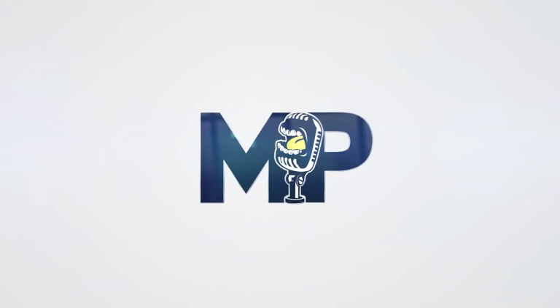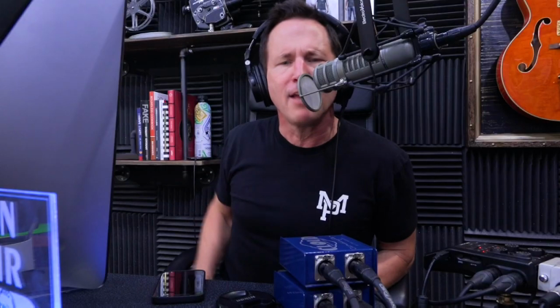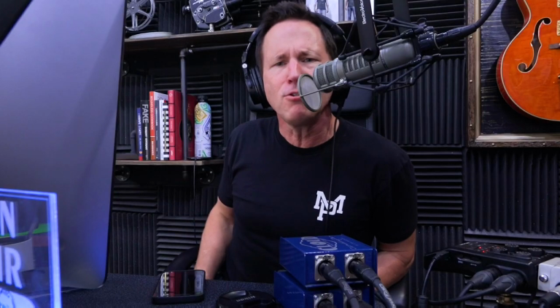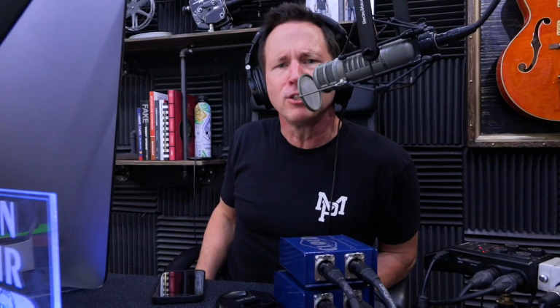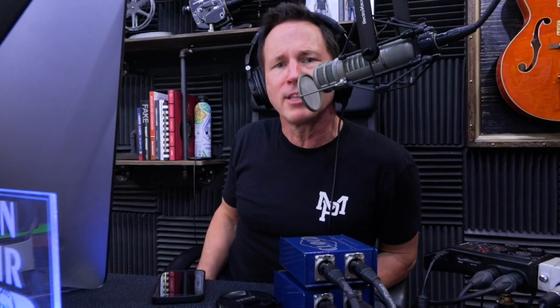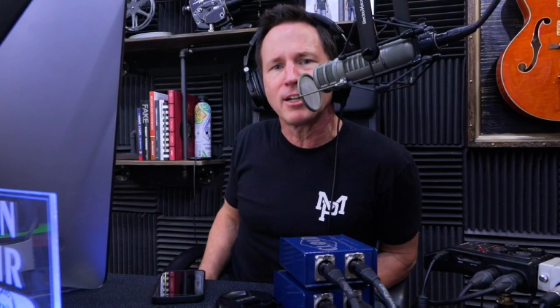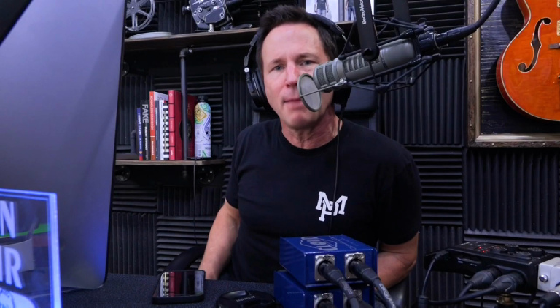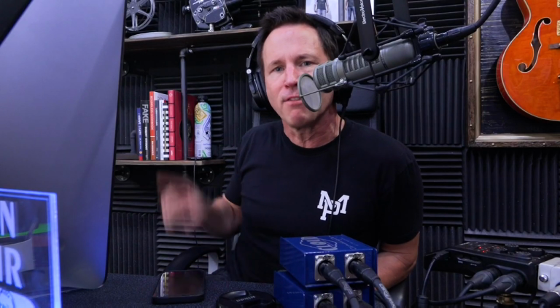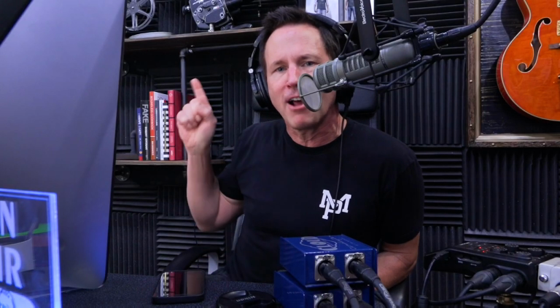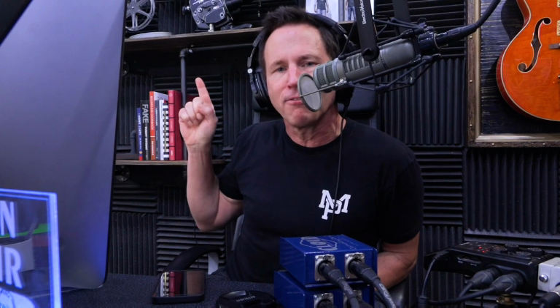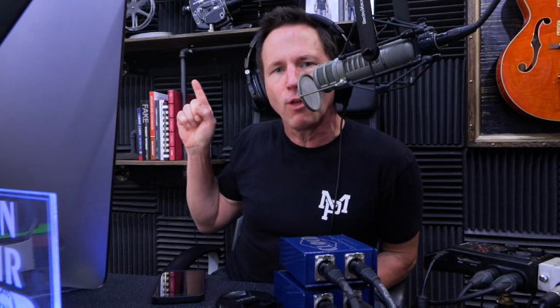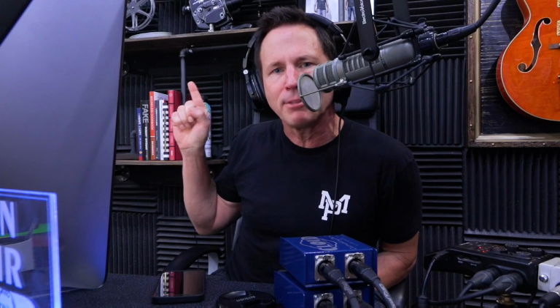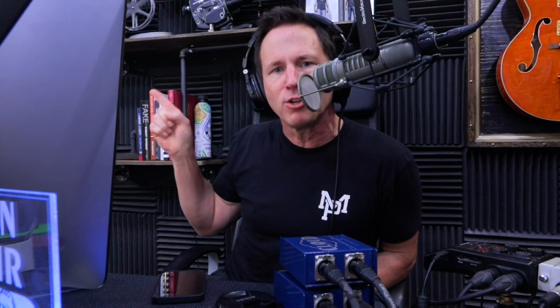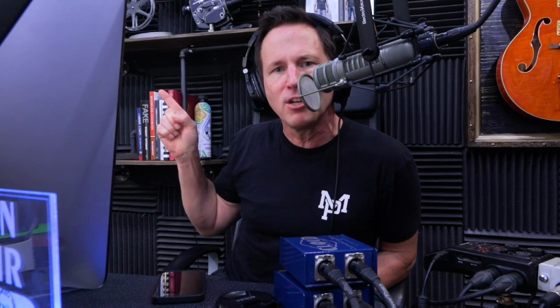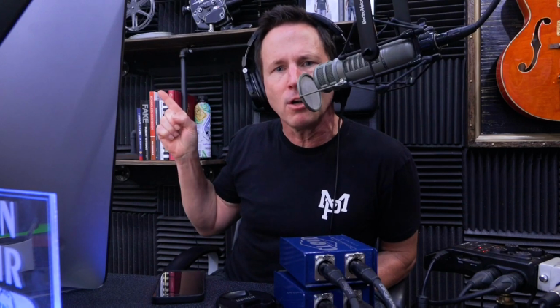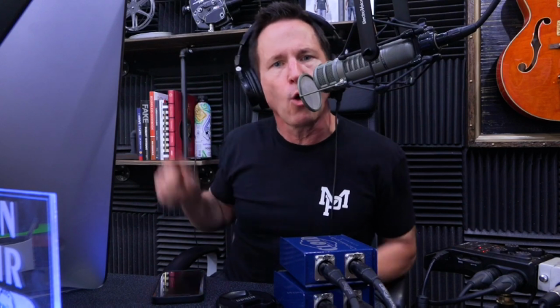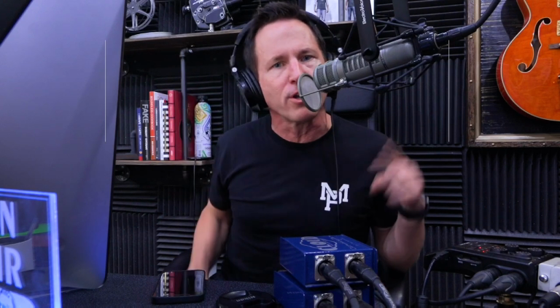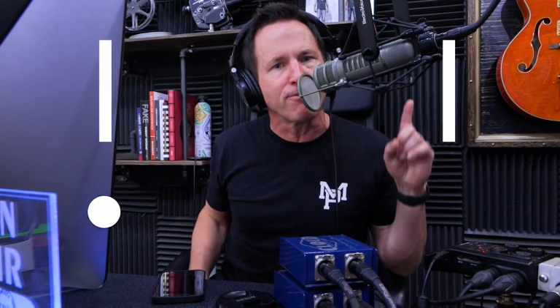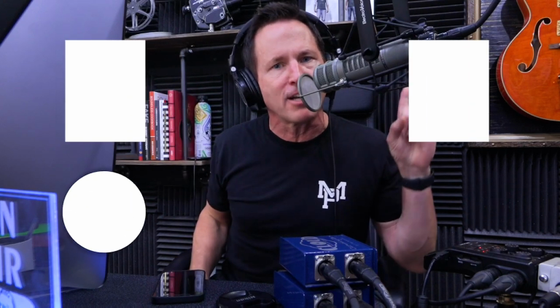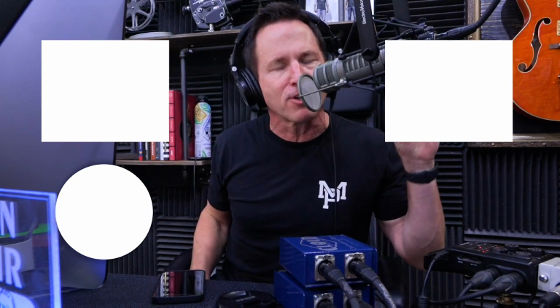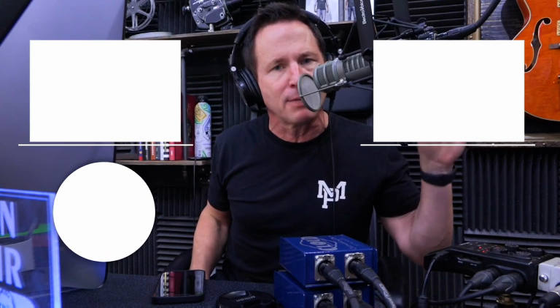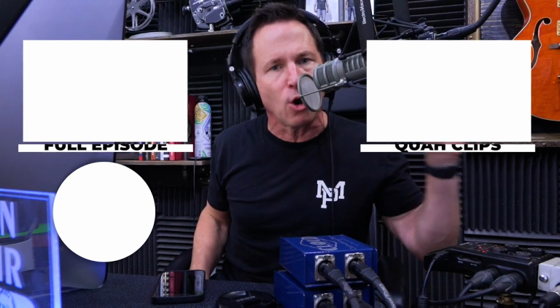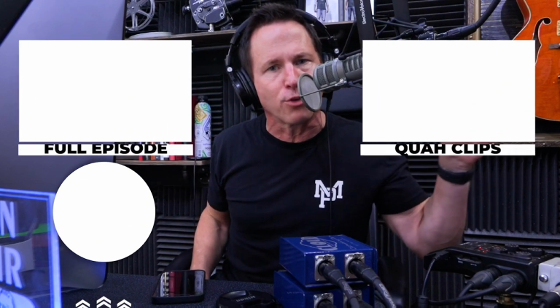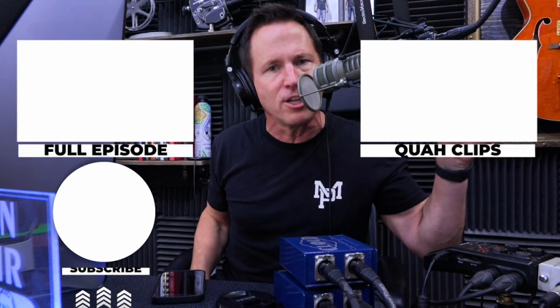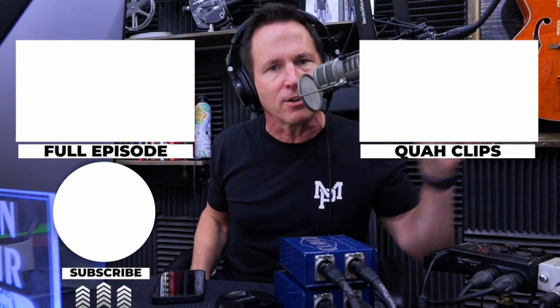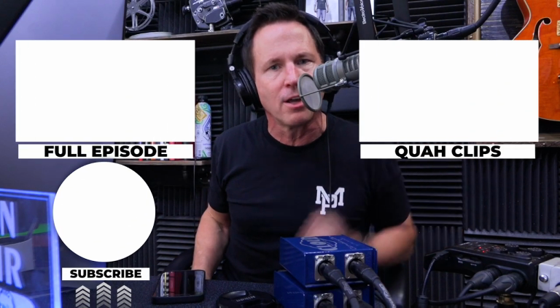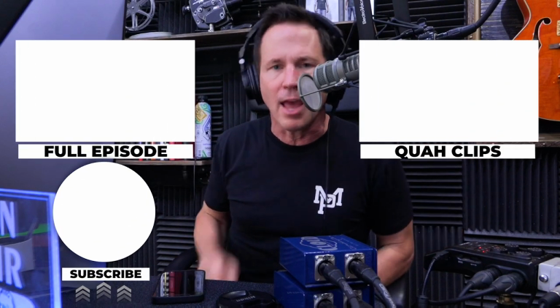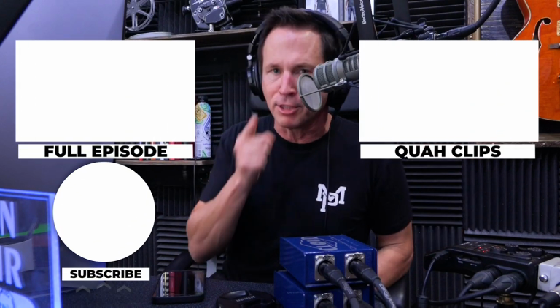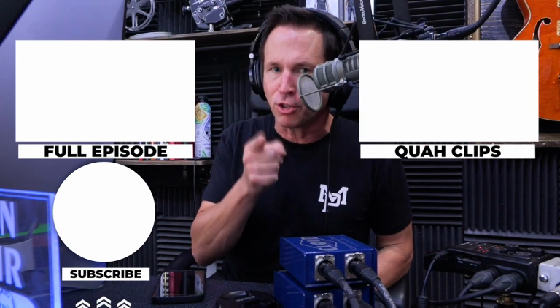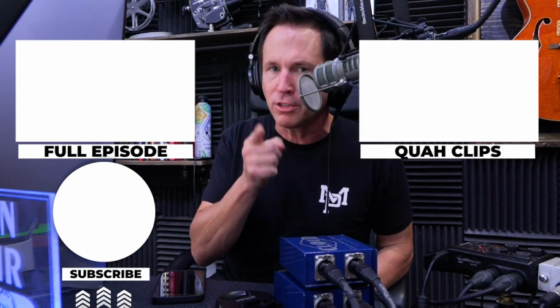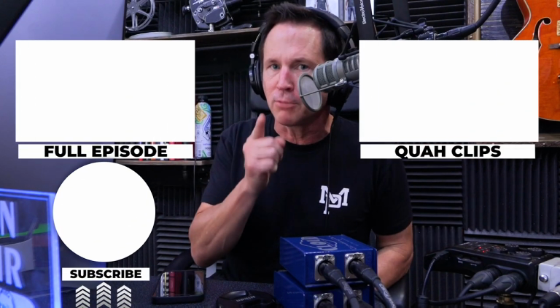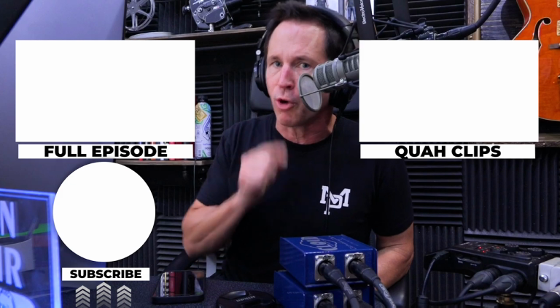If you enjoyed that clip, you can find the full episode here, or find other clips over here — and be sure to subscribe.